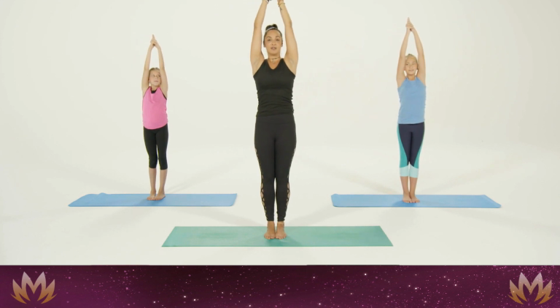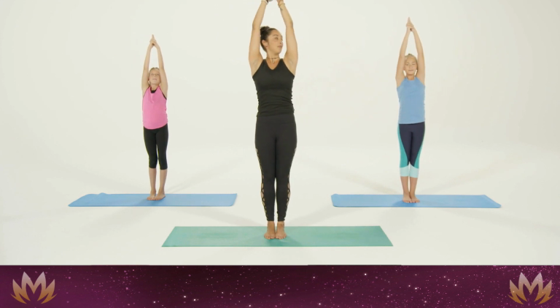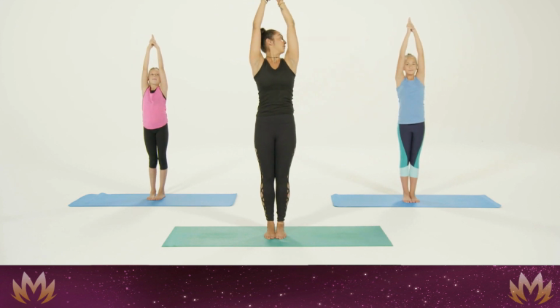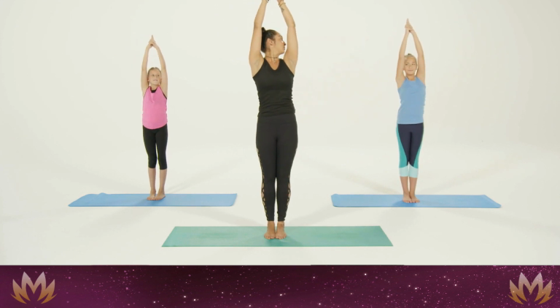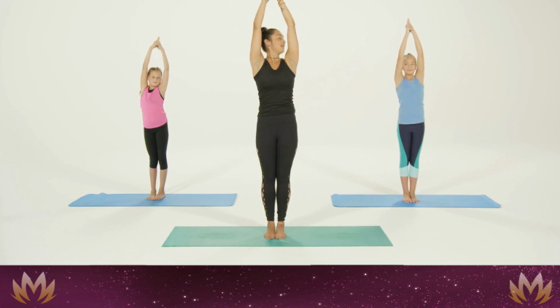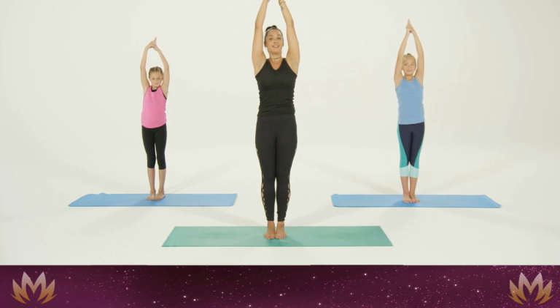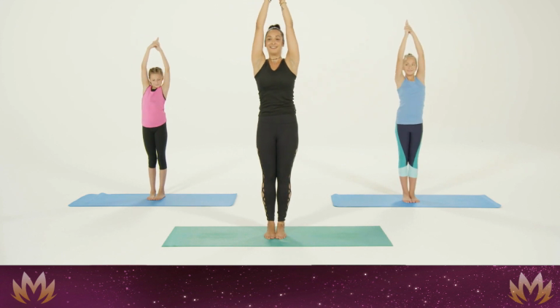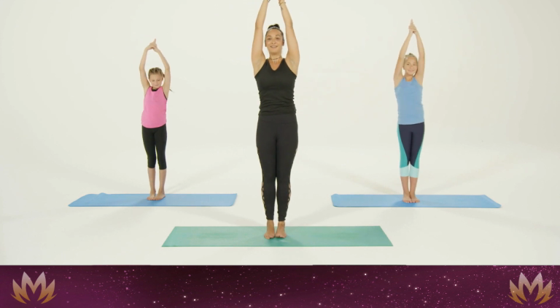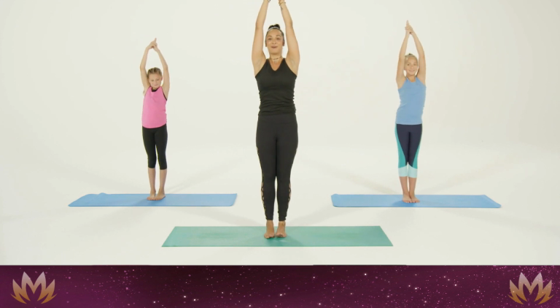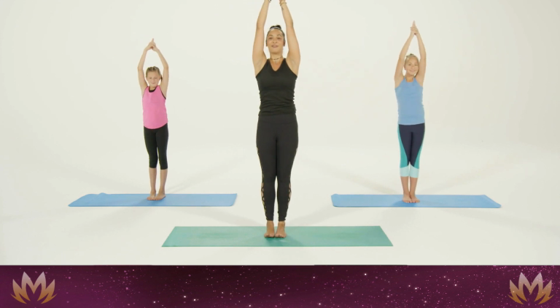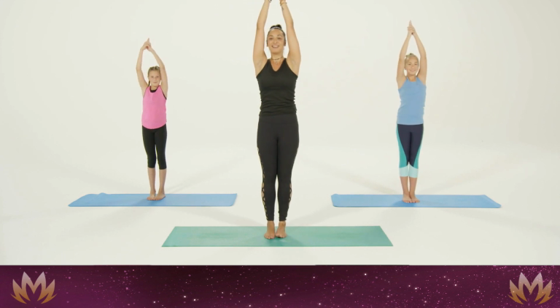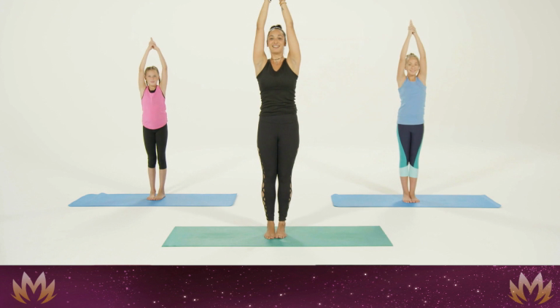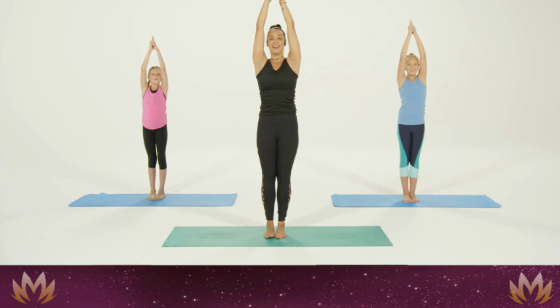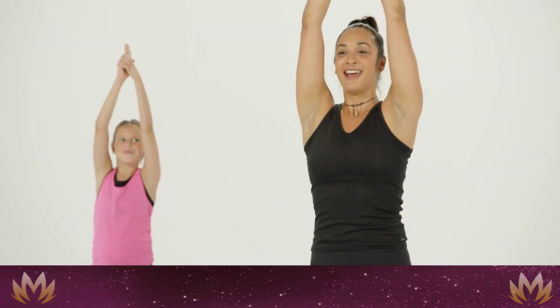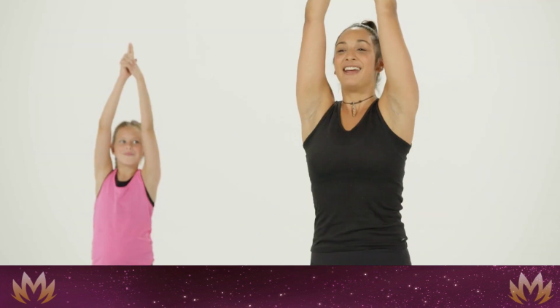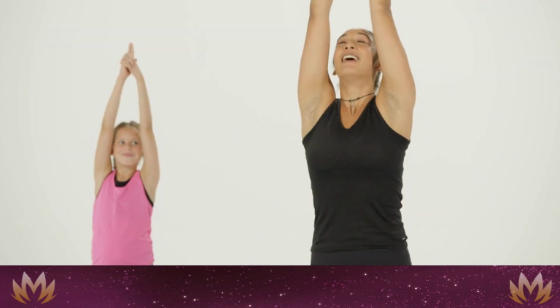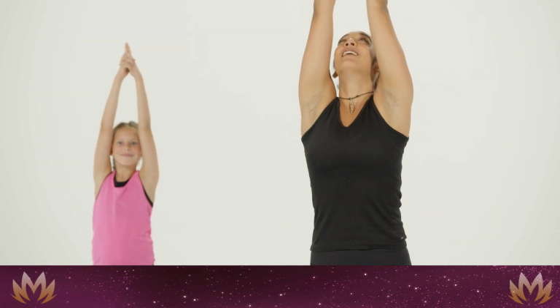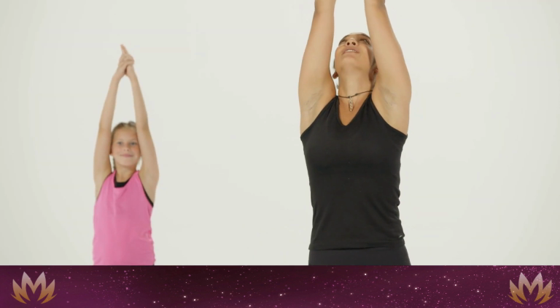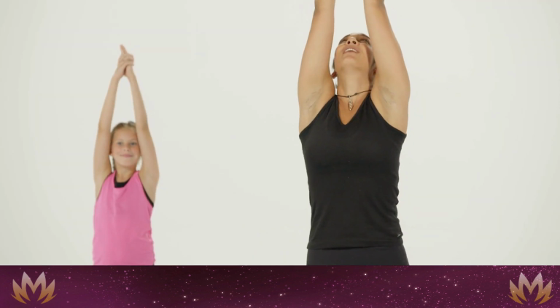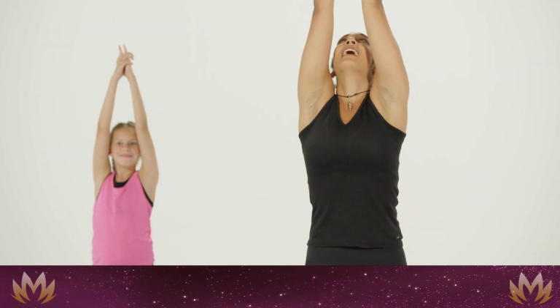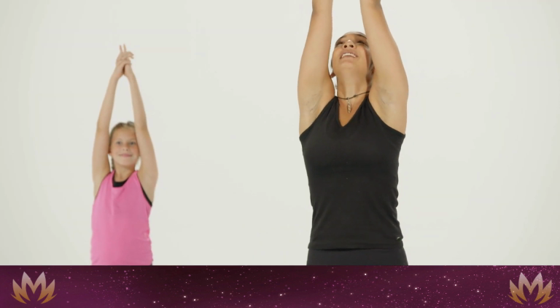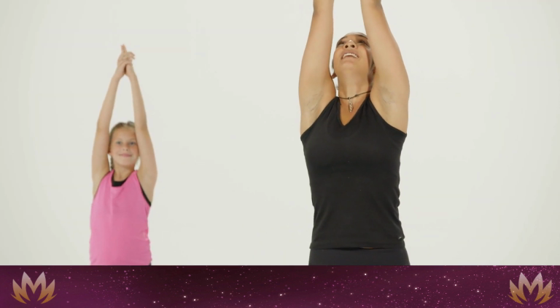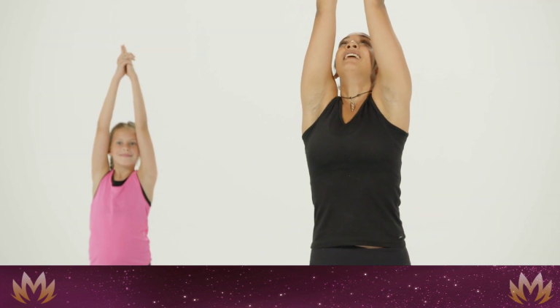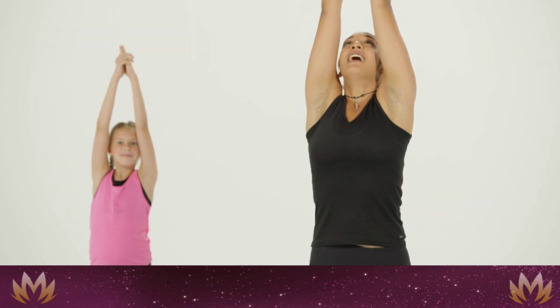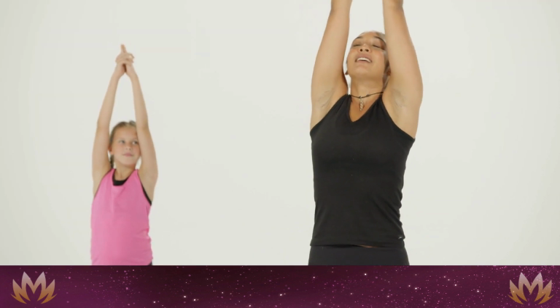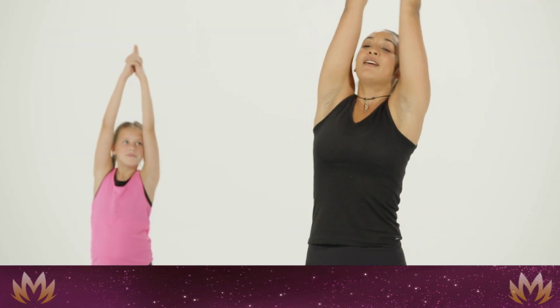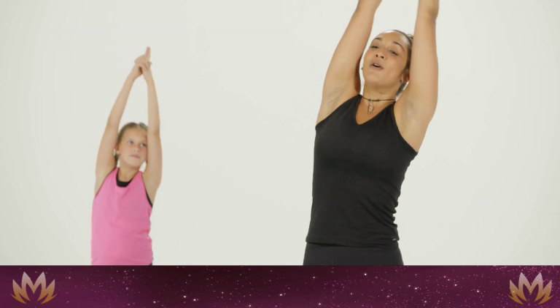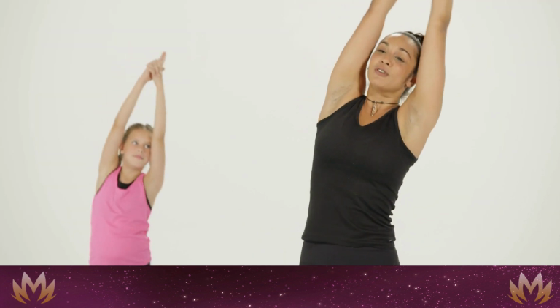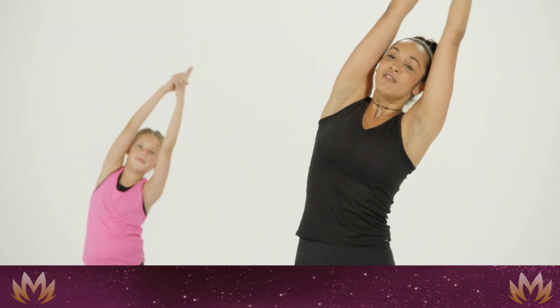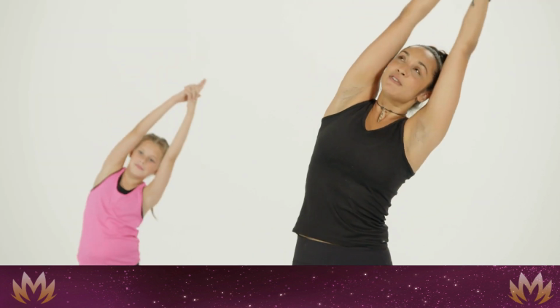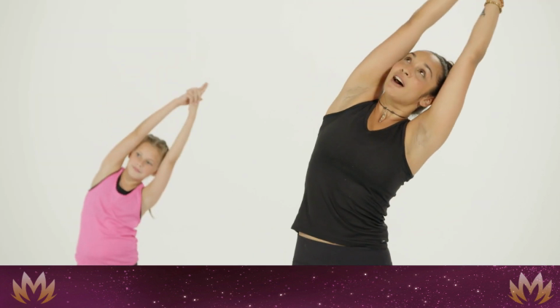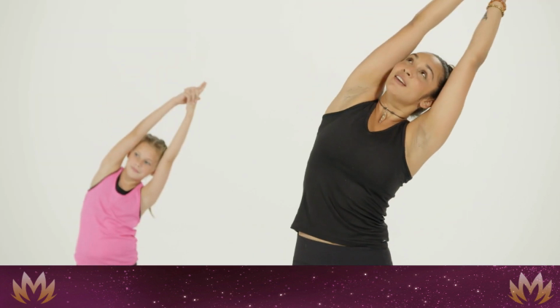Give yourself a little wiggle shake. Inhale nice and long again, then exhale over to the left side.